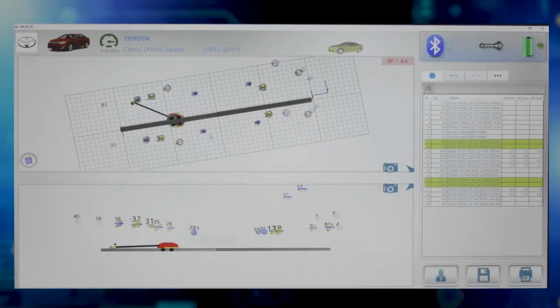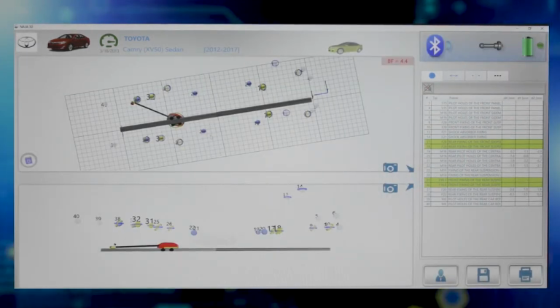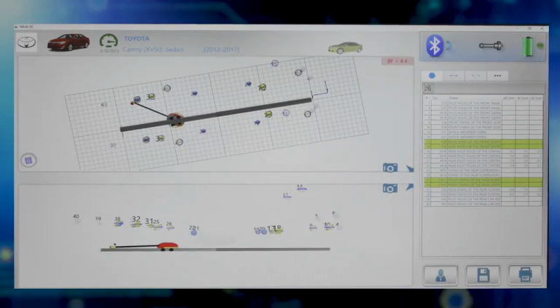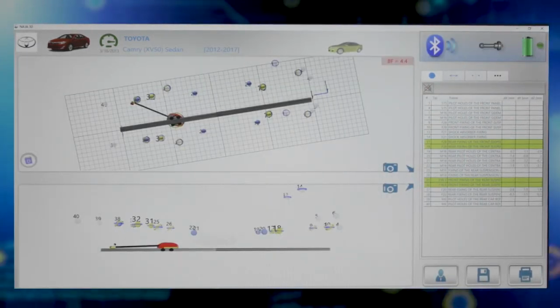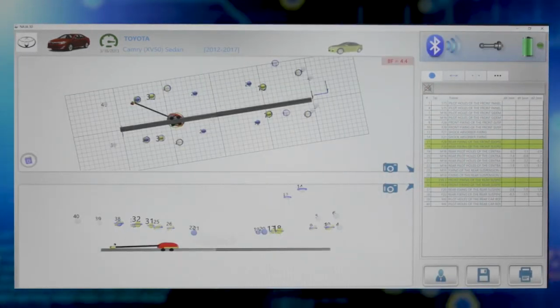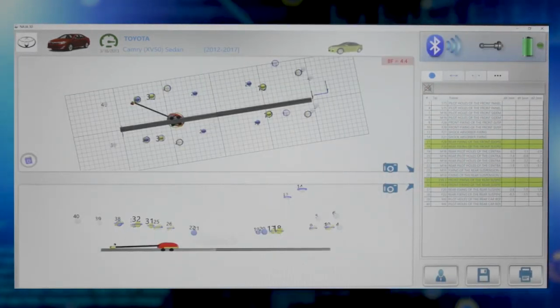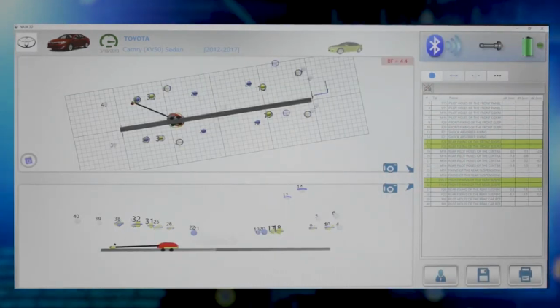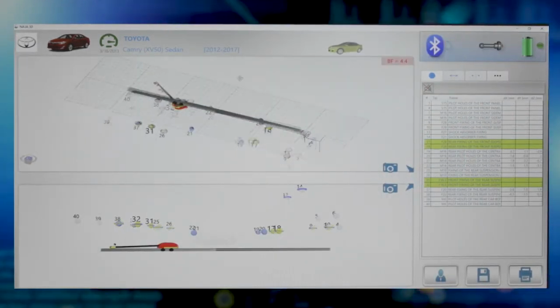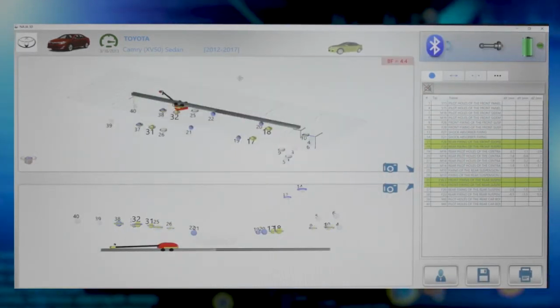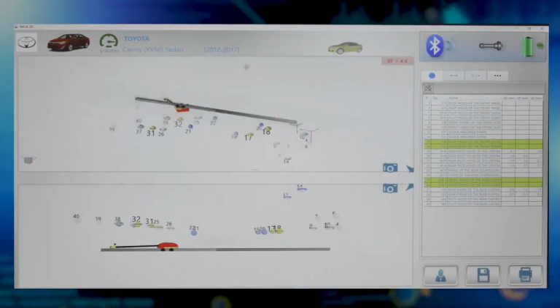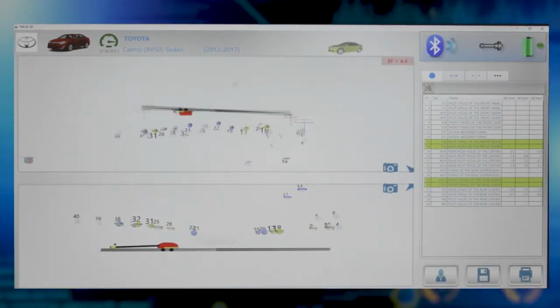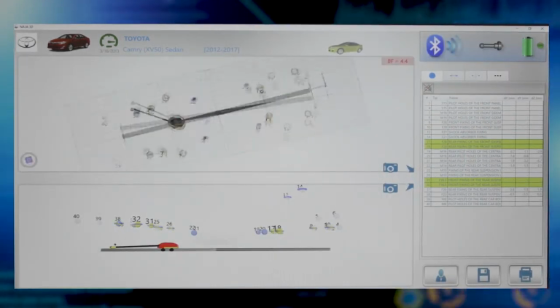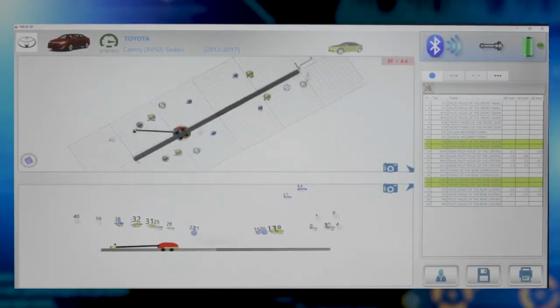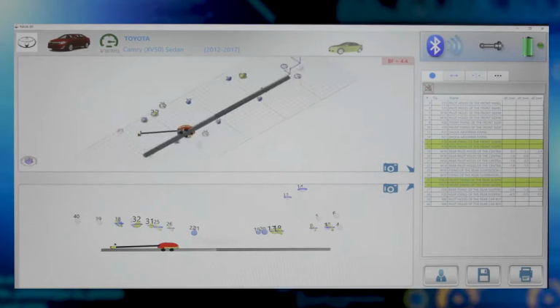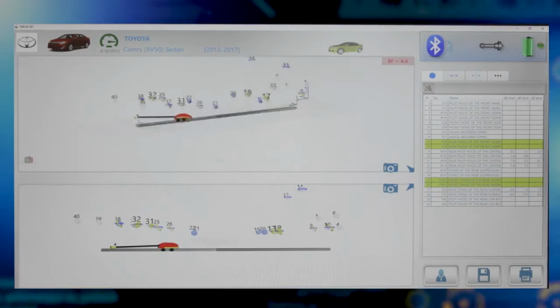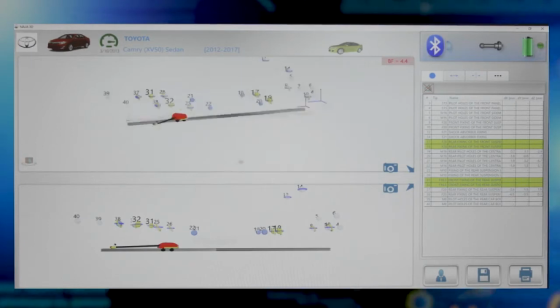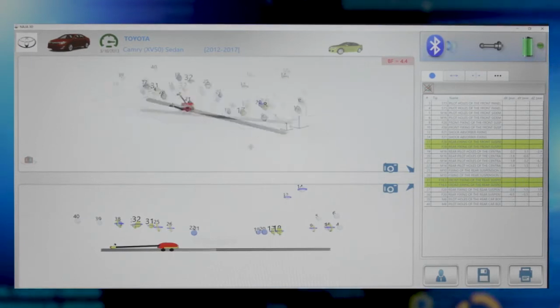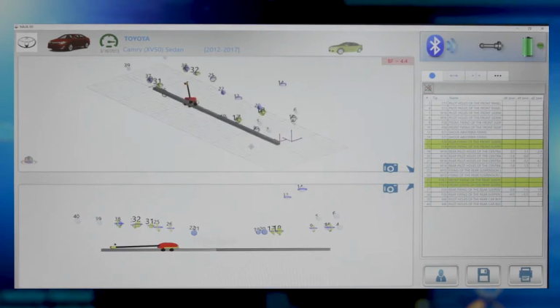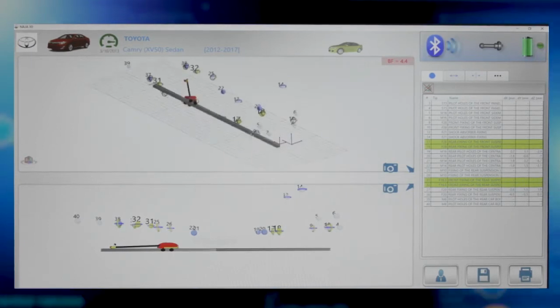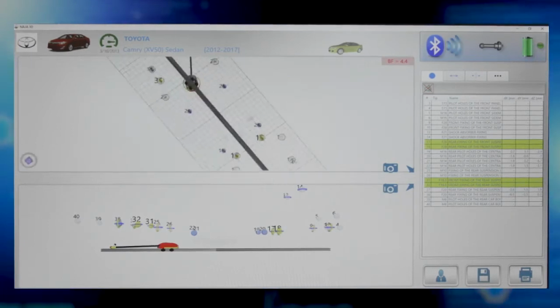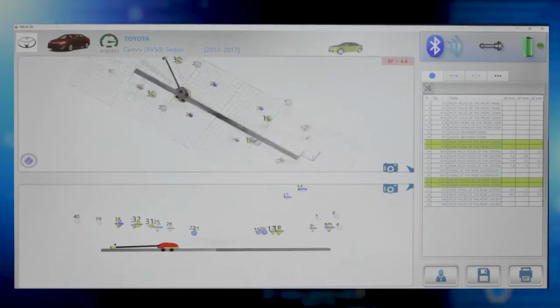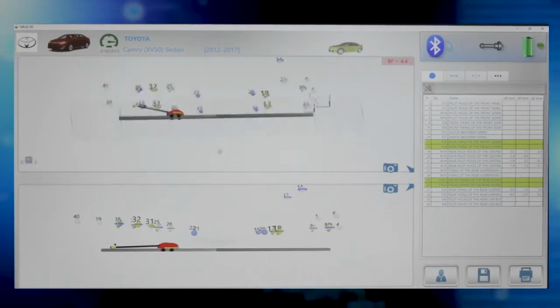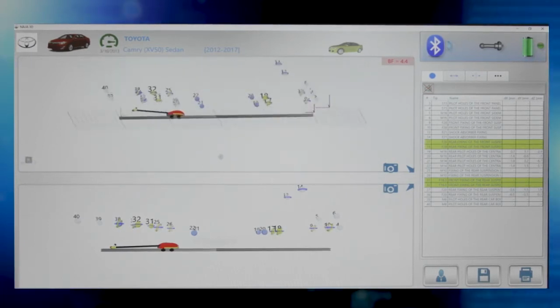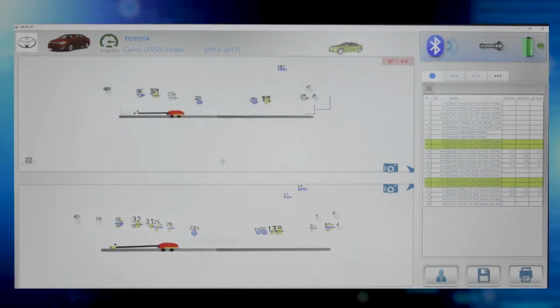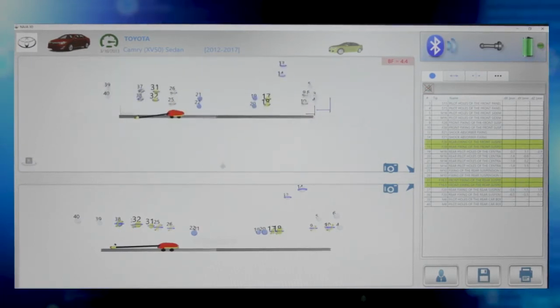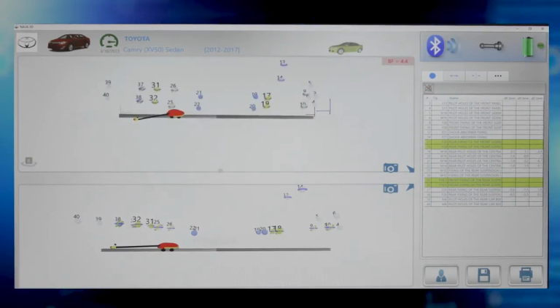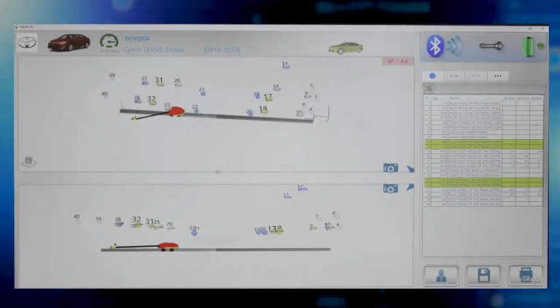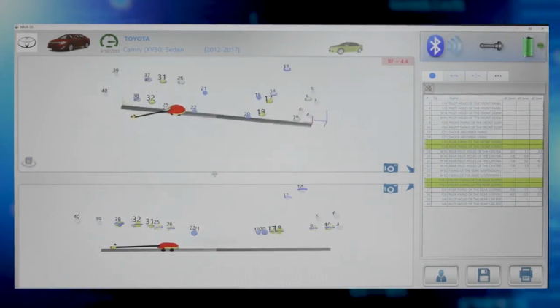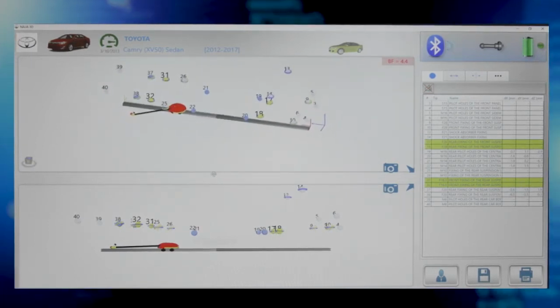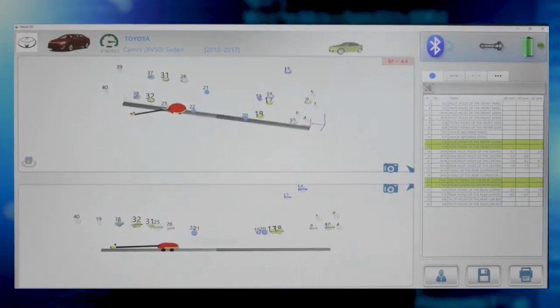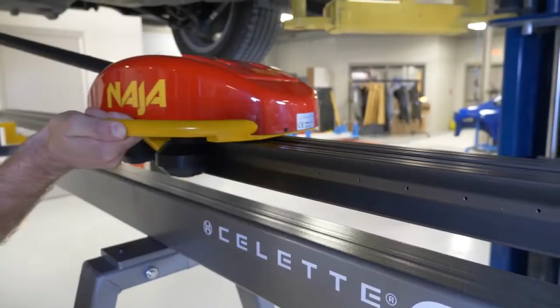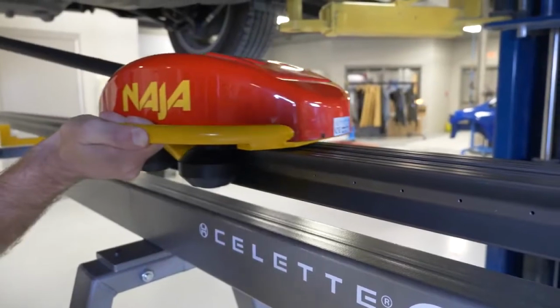Quickly analyze damage with rotating 3D diagrams from all angles, distances, and viewpoints to better understand the damage.